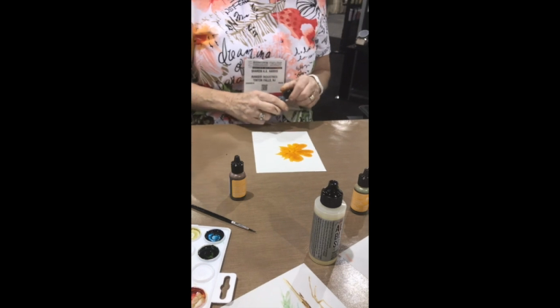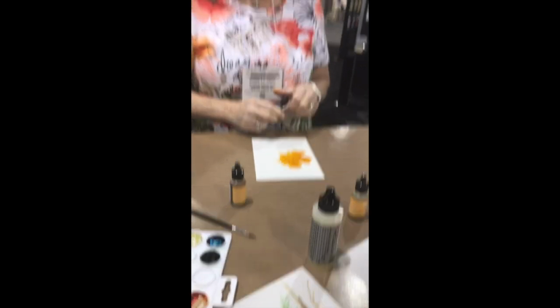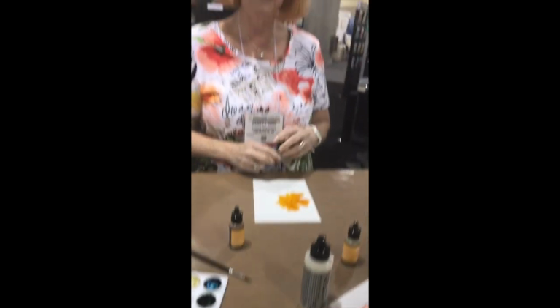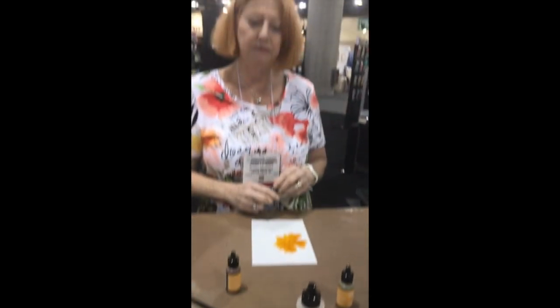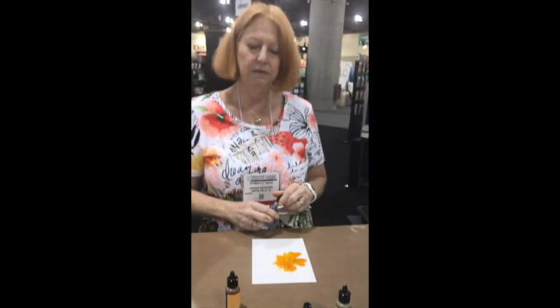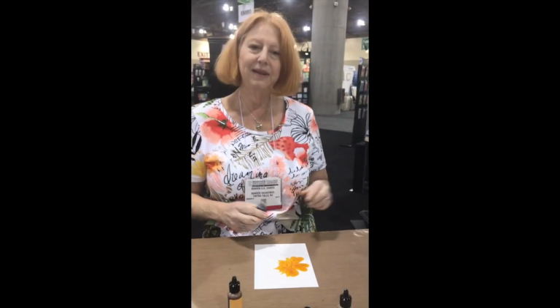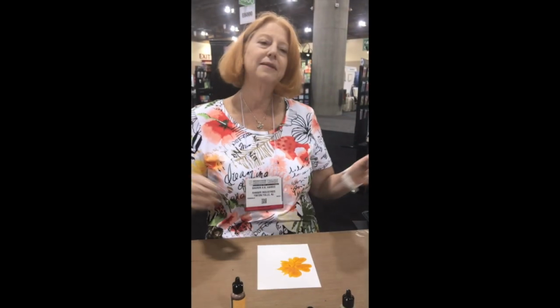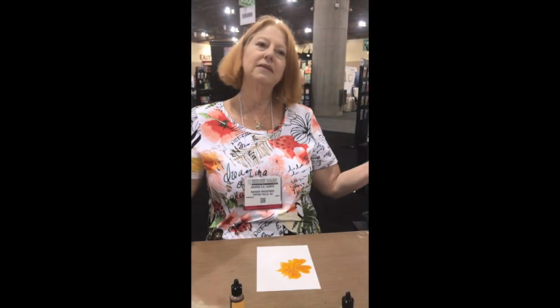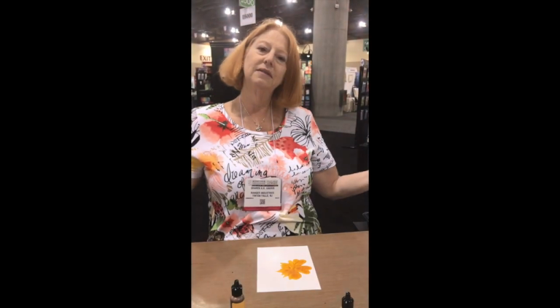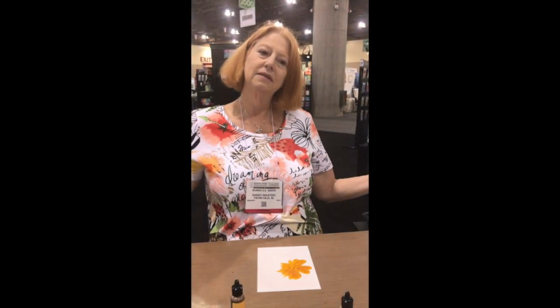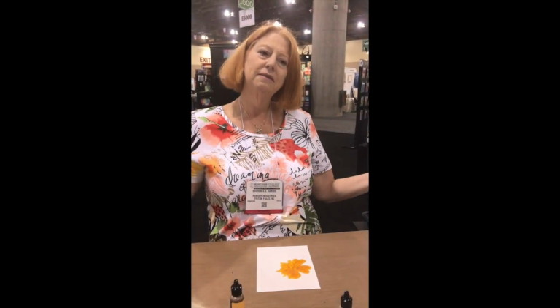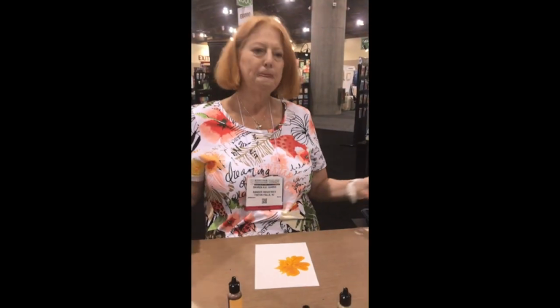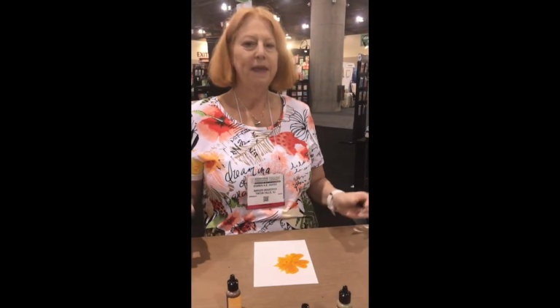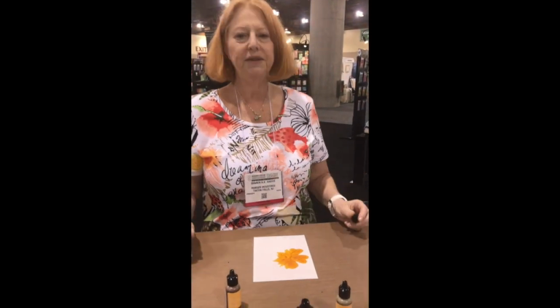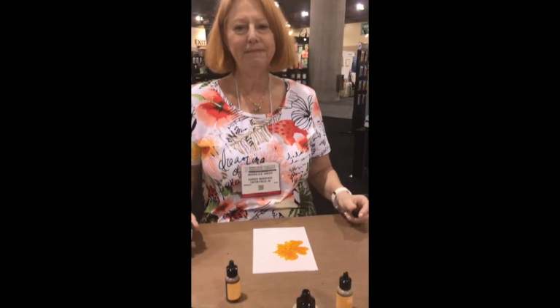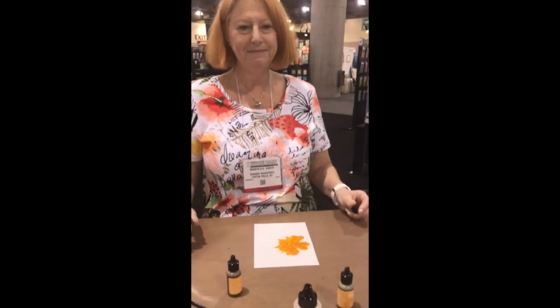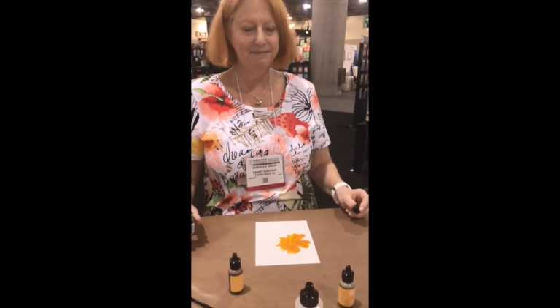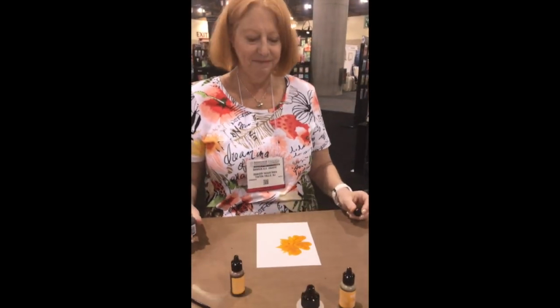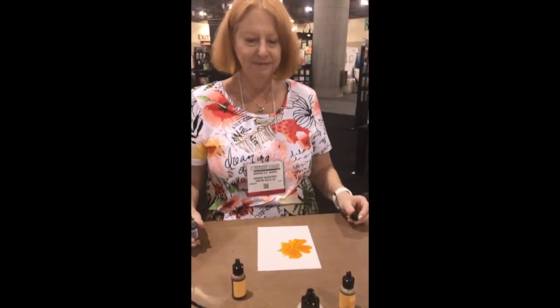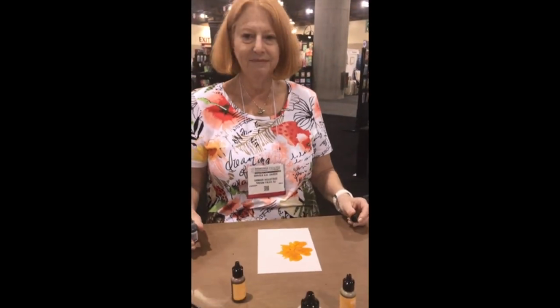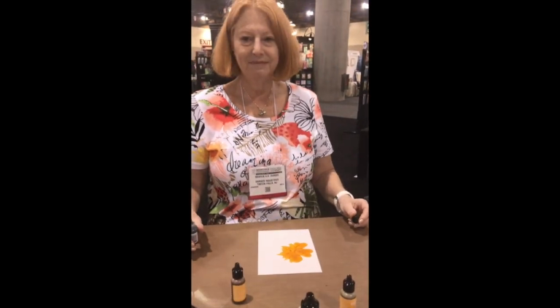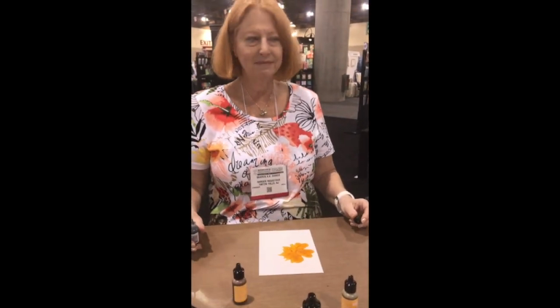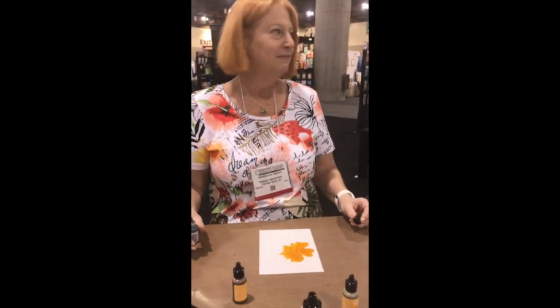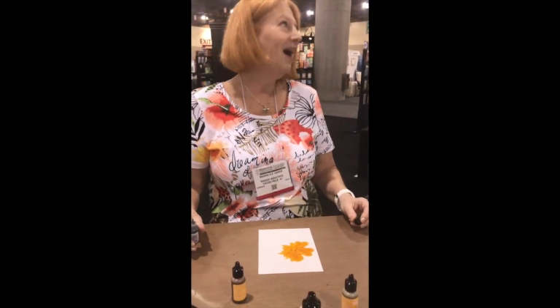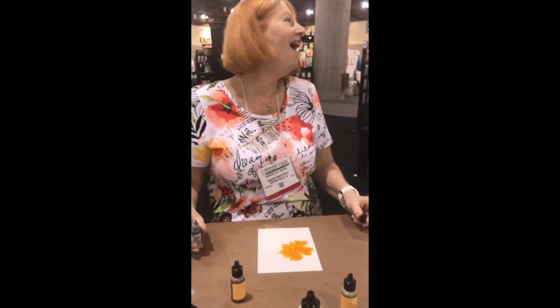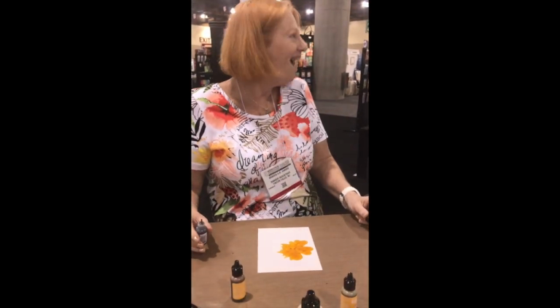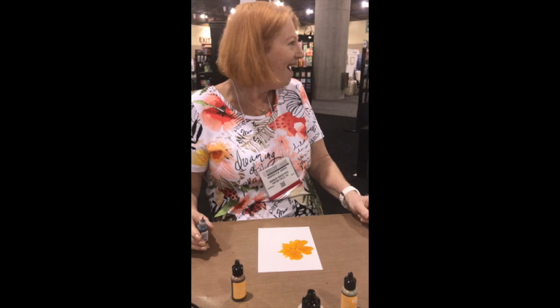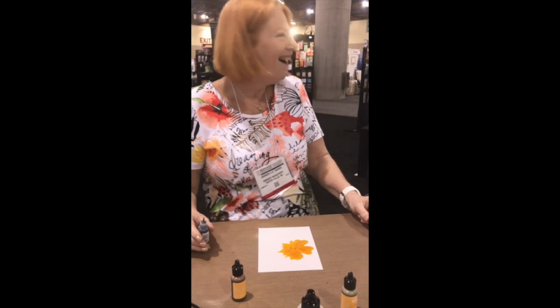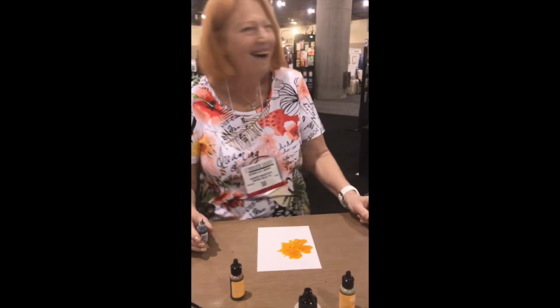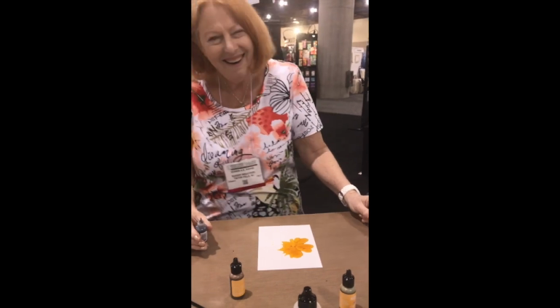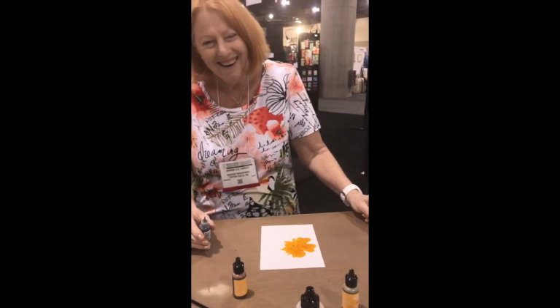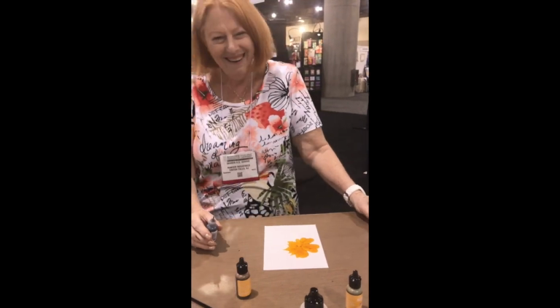This is Sharon Paris, the genius of alcohol ink from Ranger Industries.